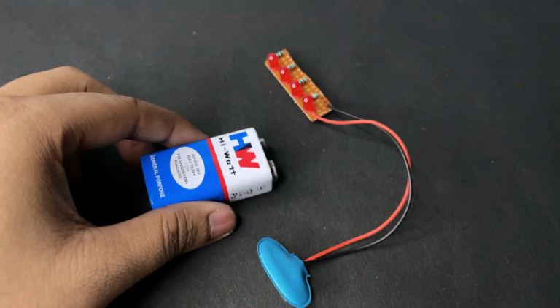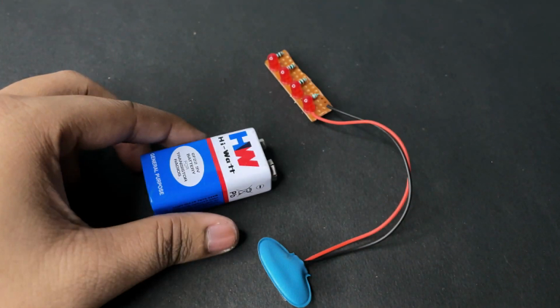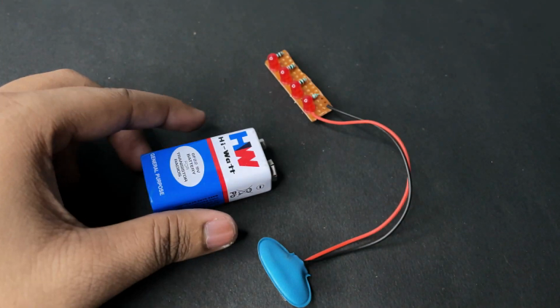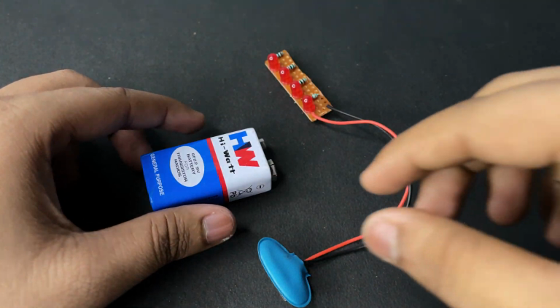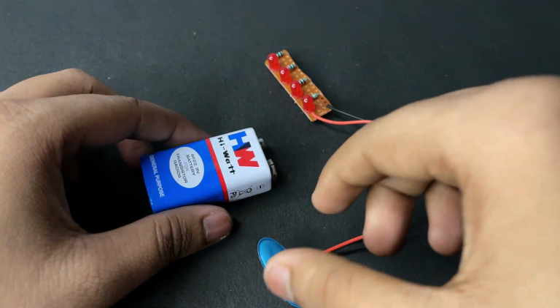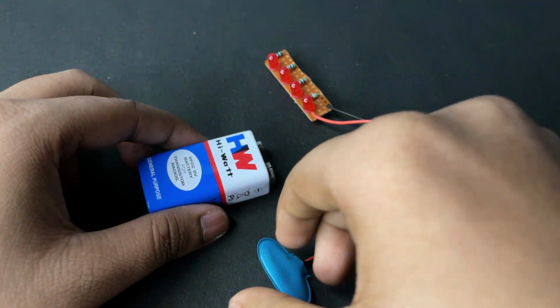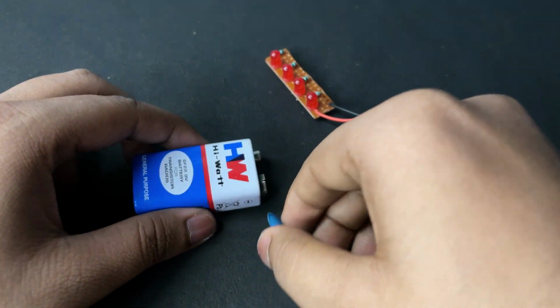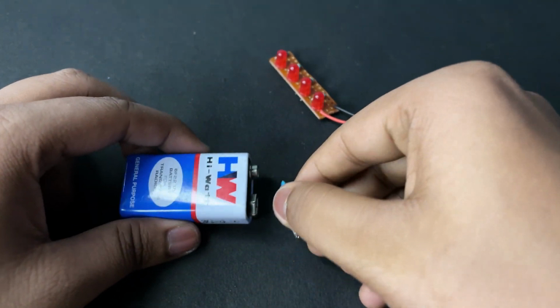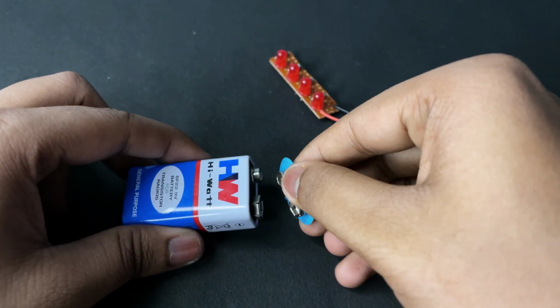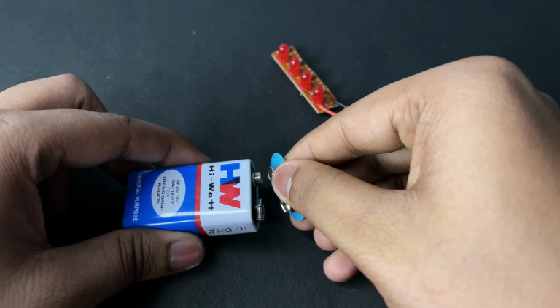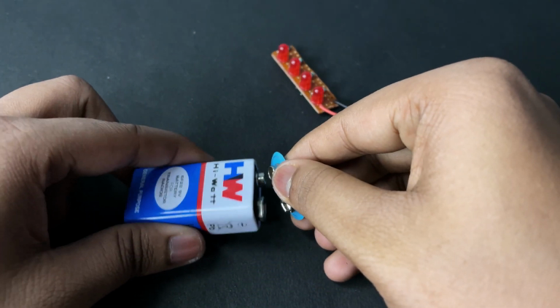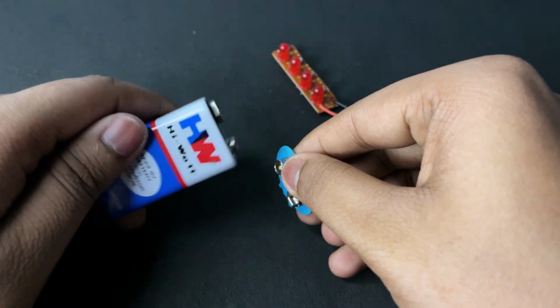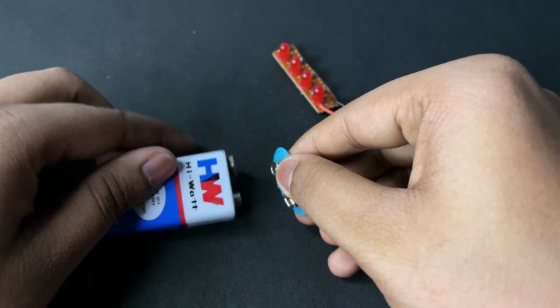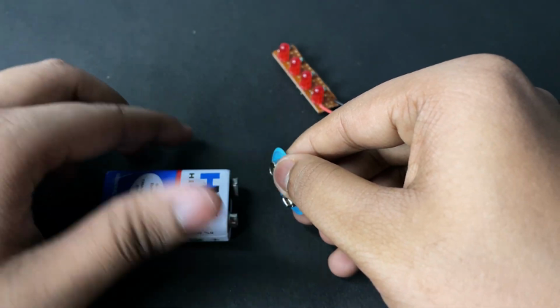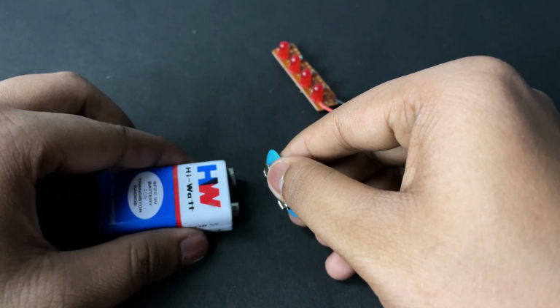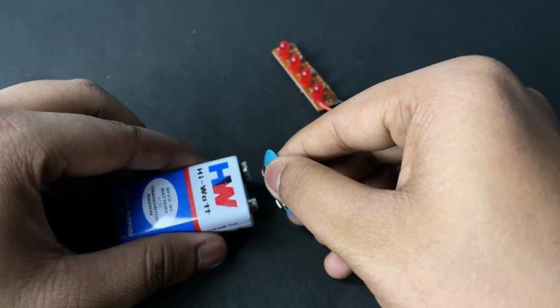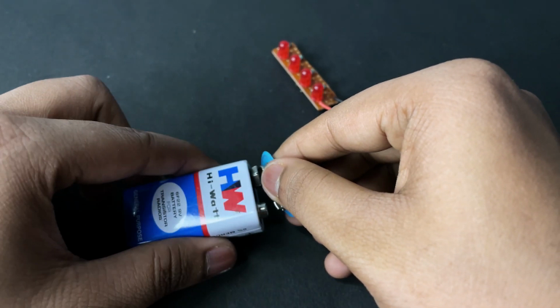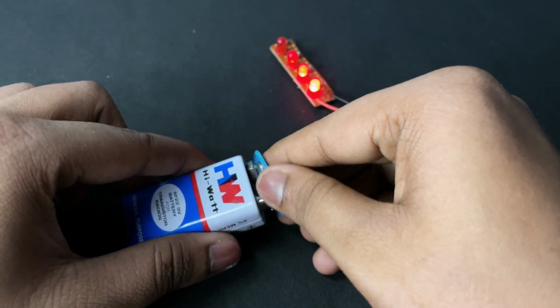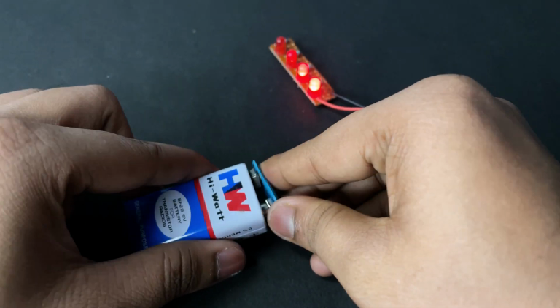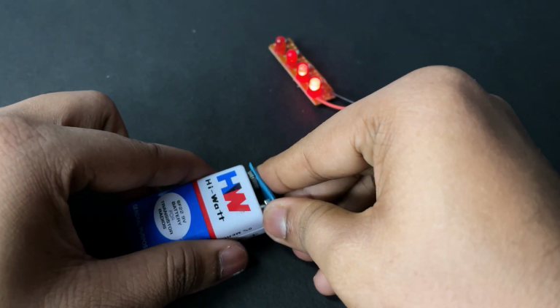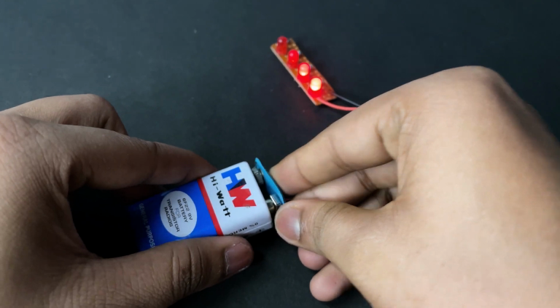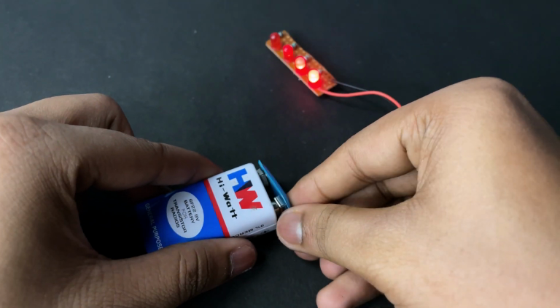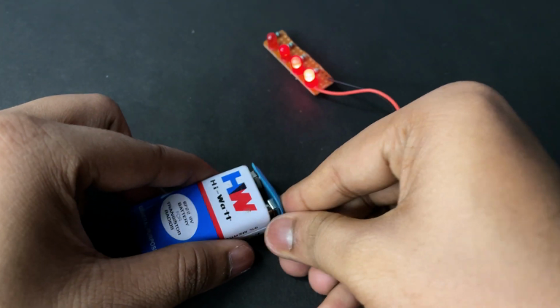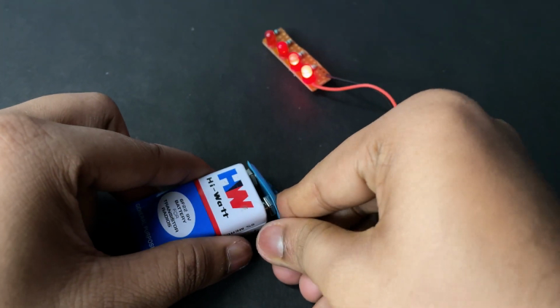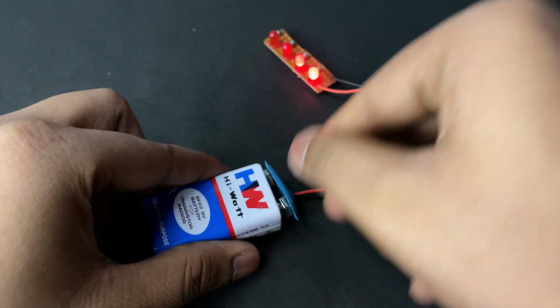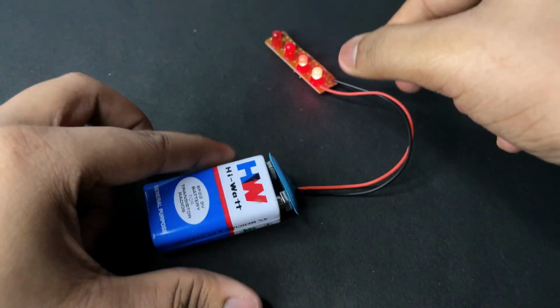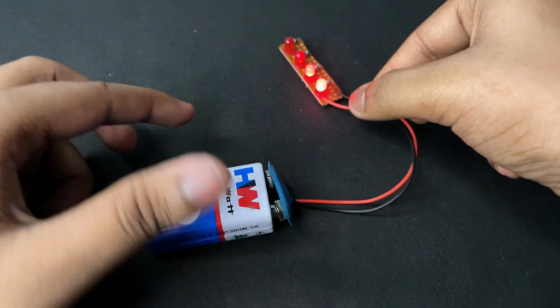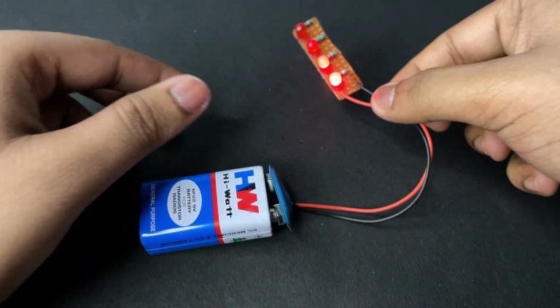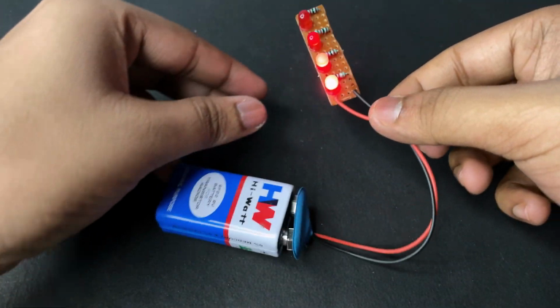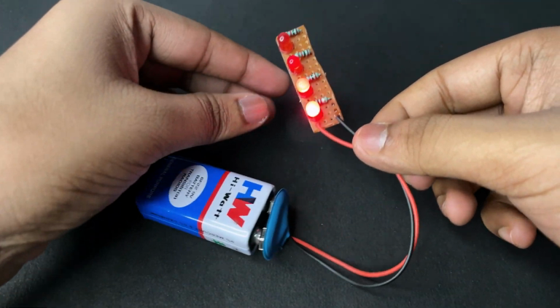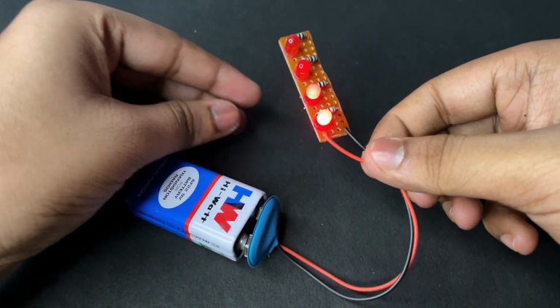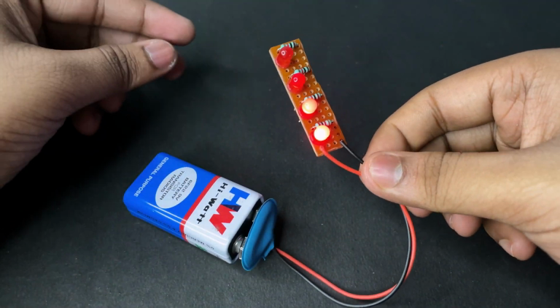Now we're gonna test with a 9V battery. As you can see, it is indicating 2 levels.